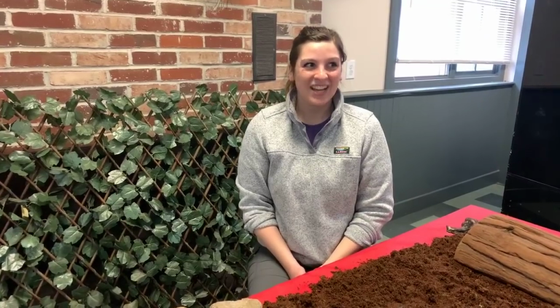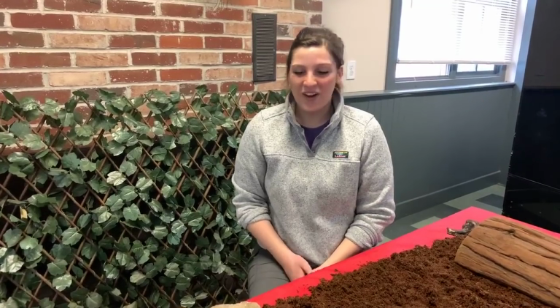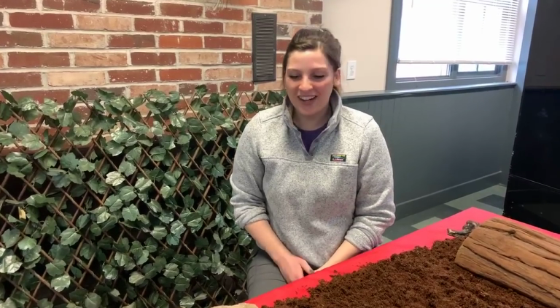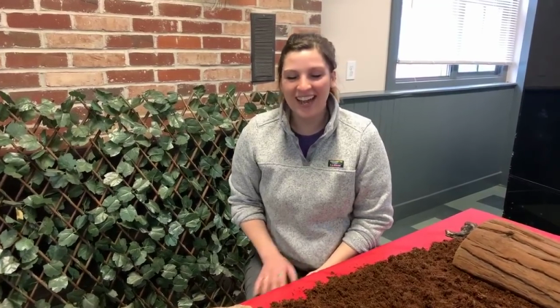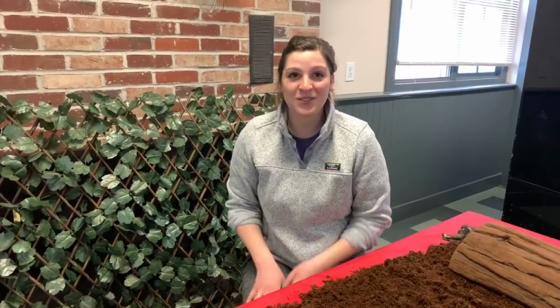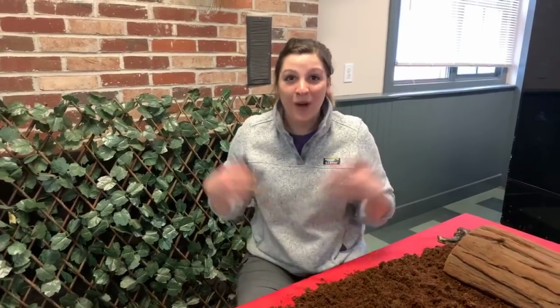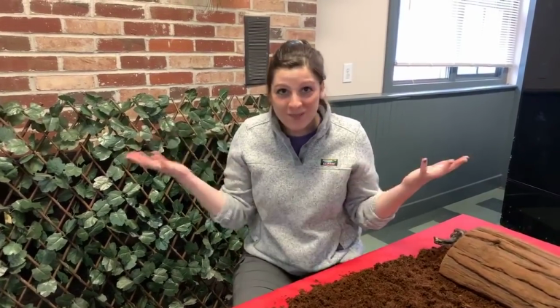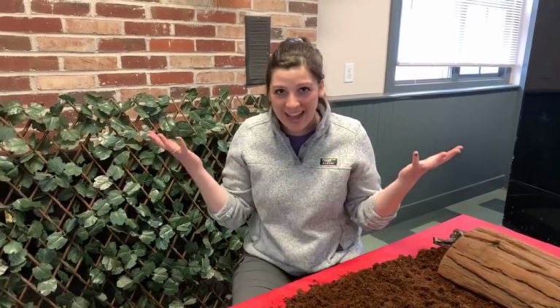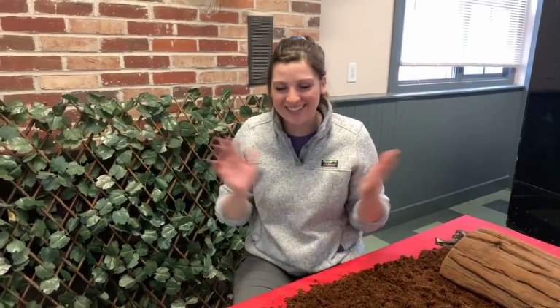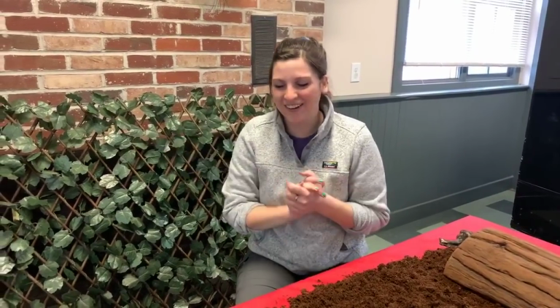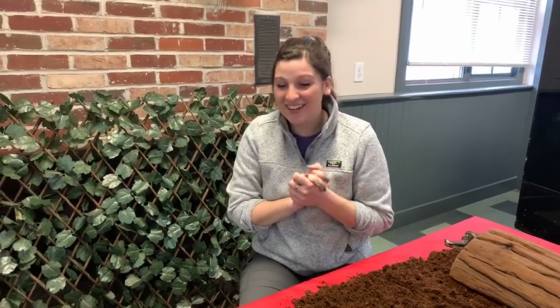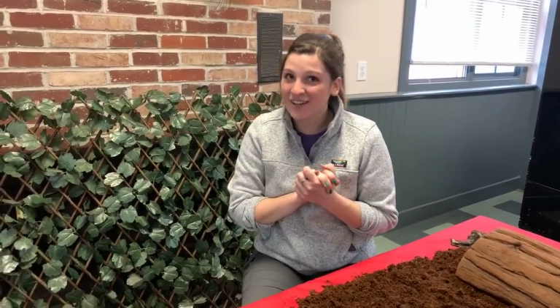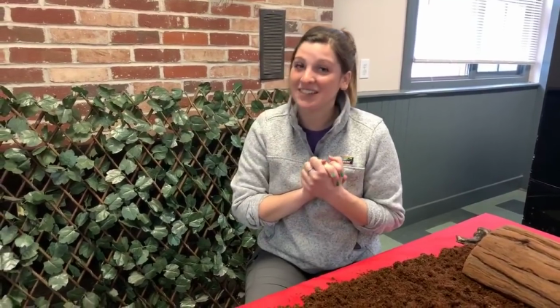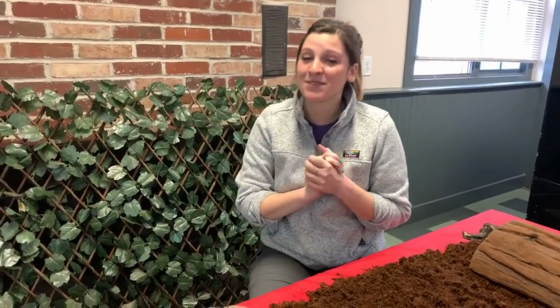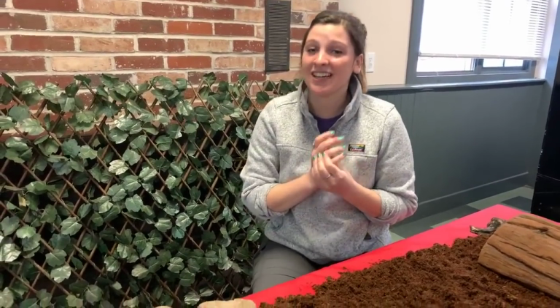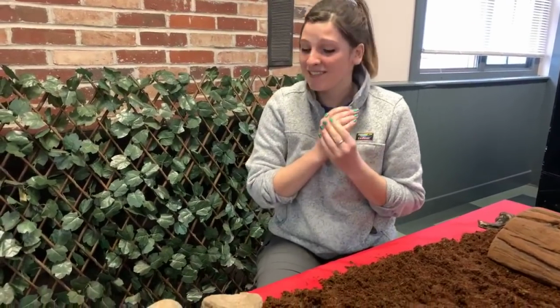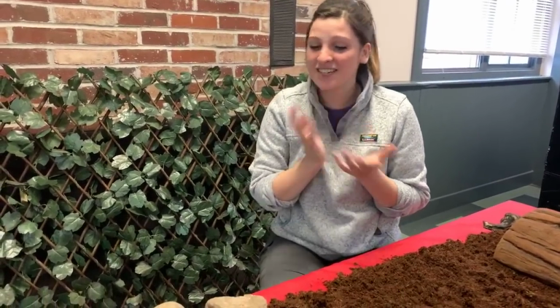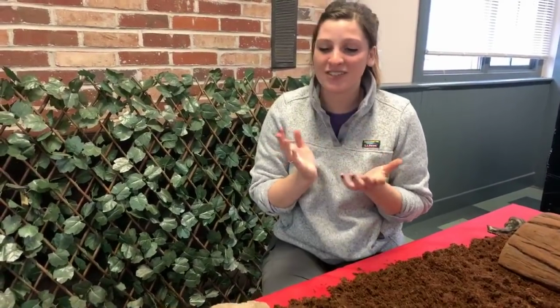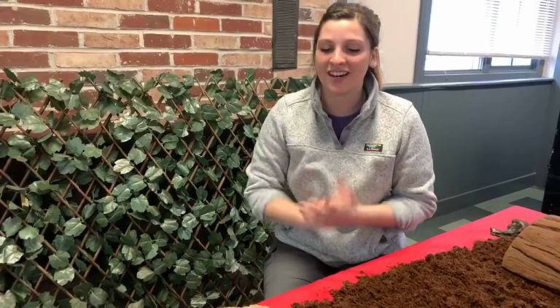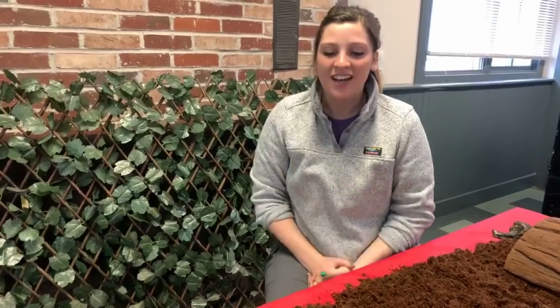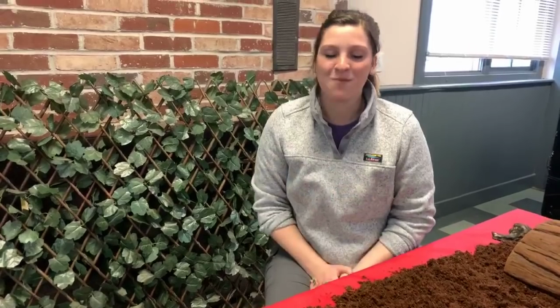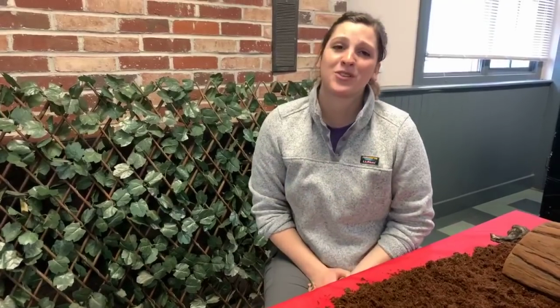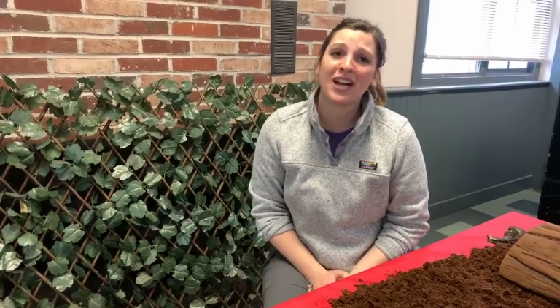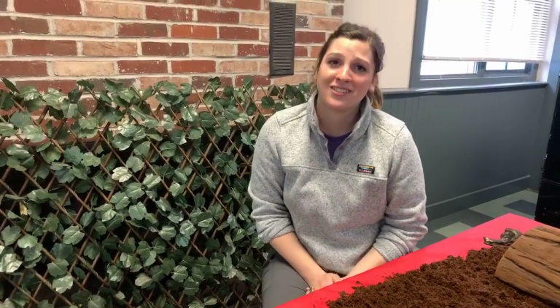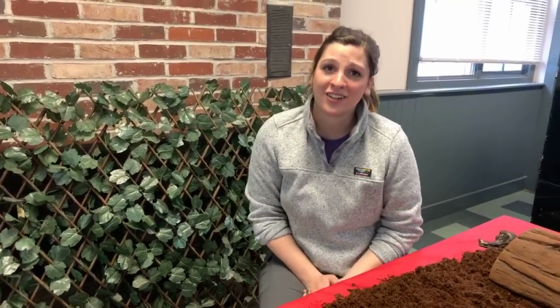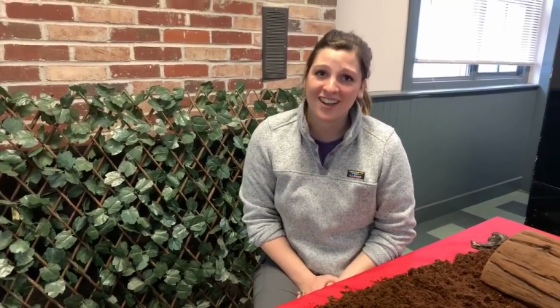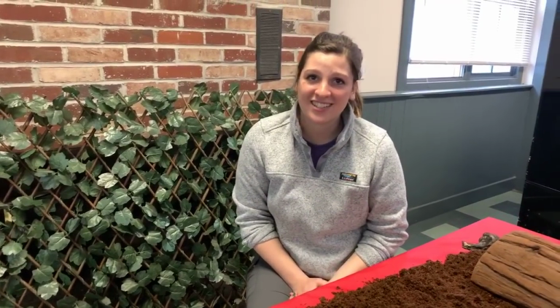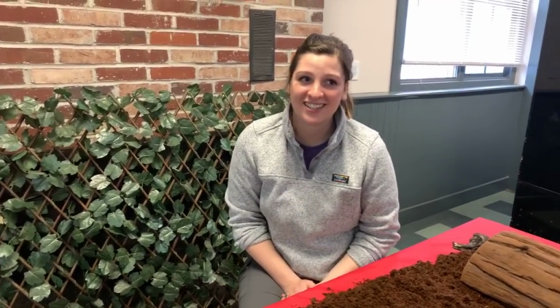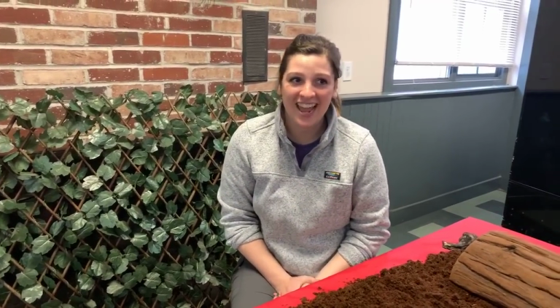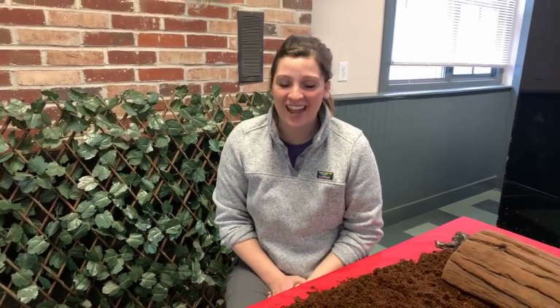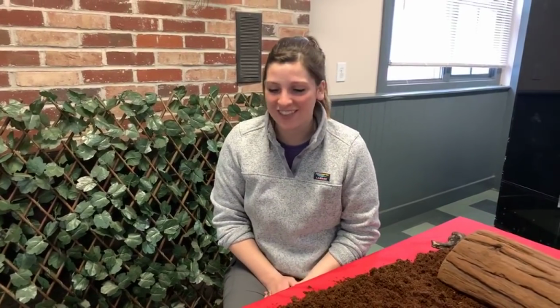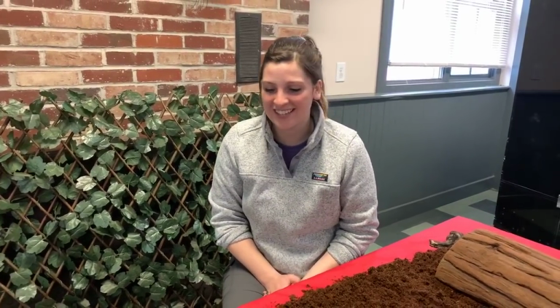All right, guys, welcome back. Sorry if we had some connectivity issues there. We're so glad you stuck around to hang out with us.